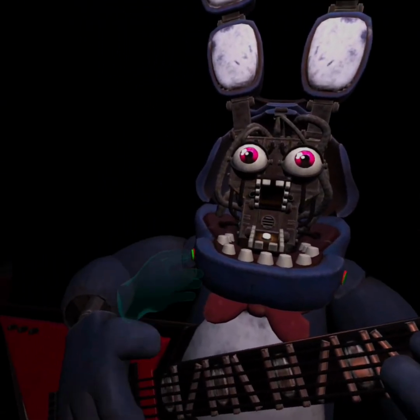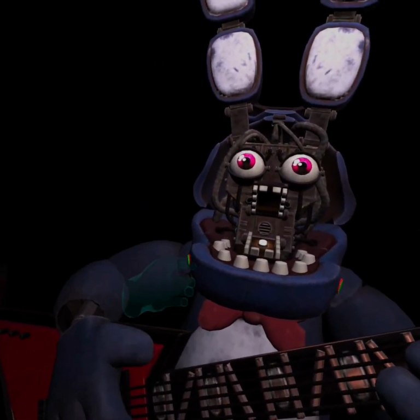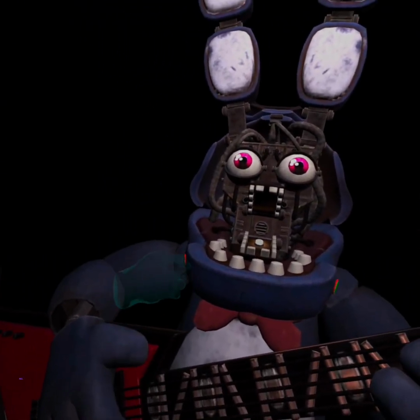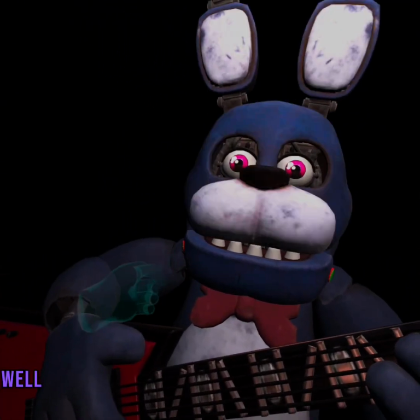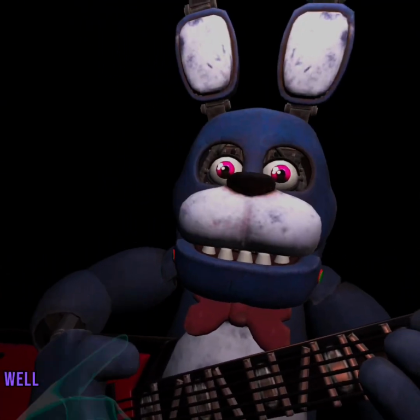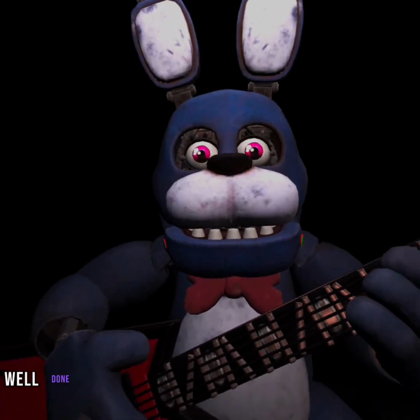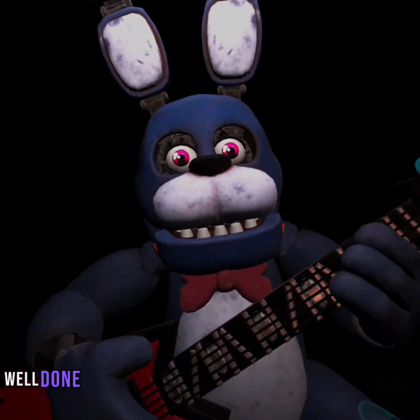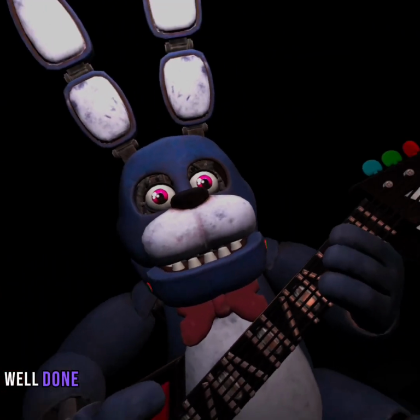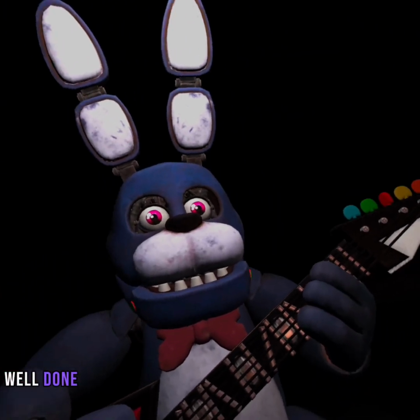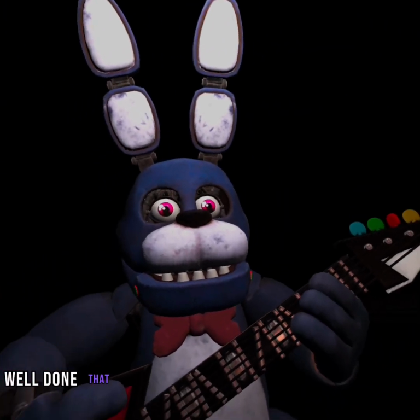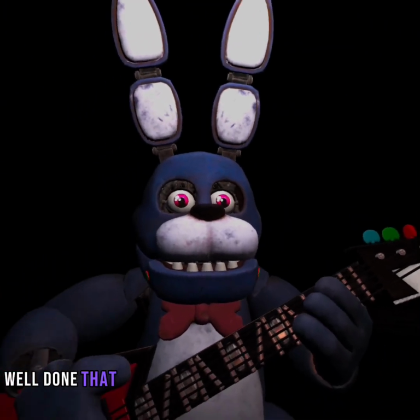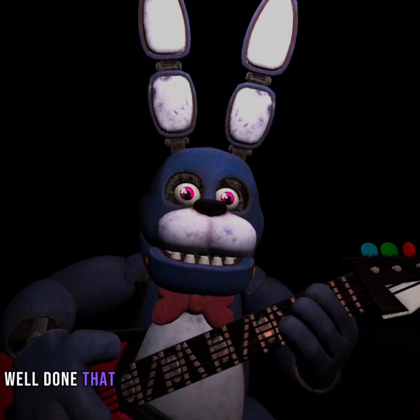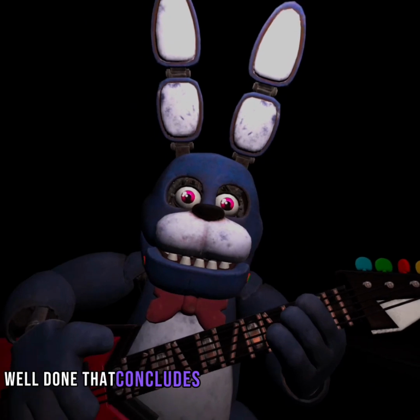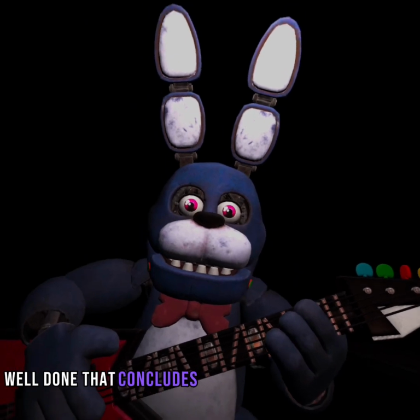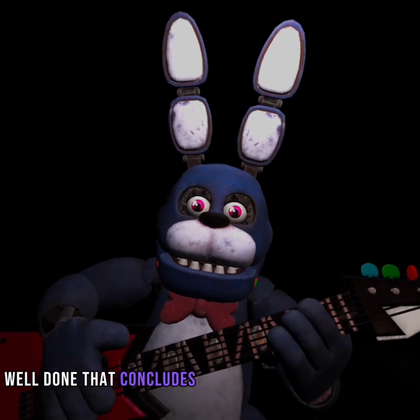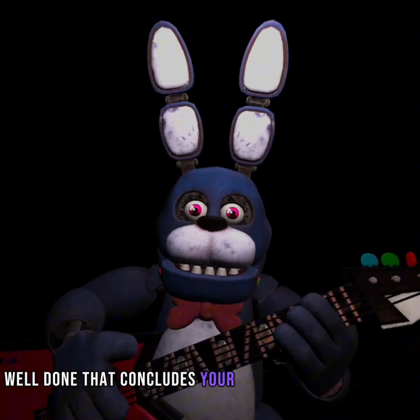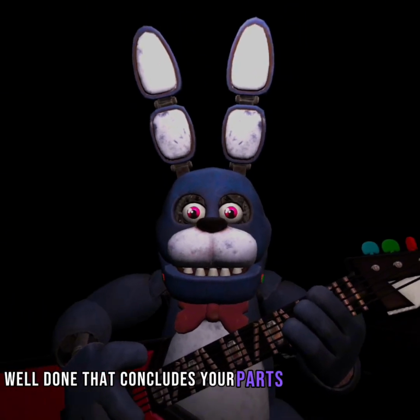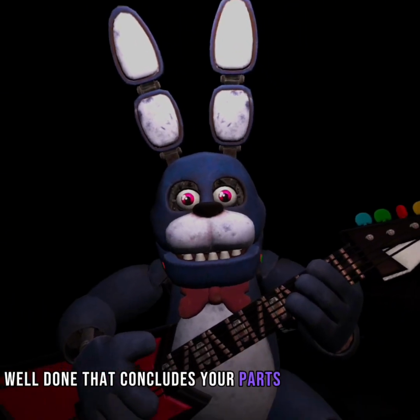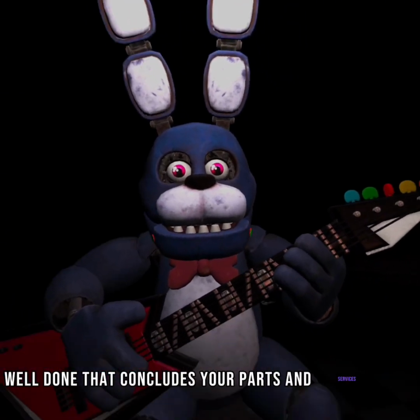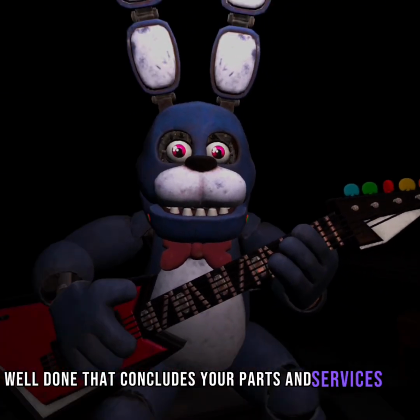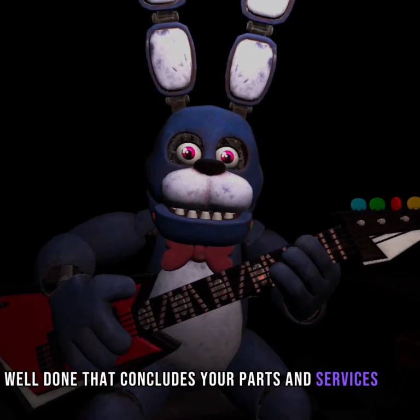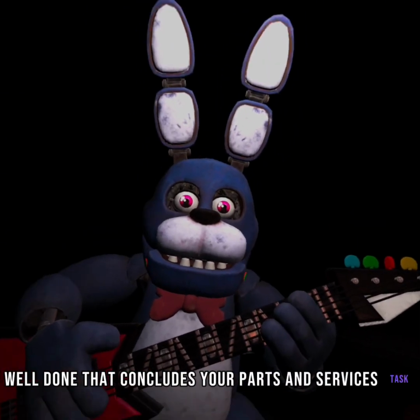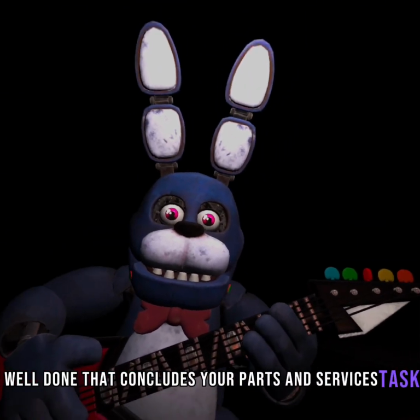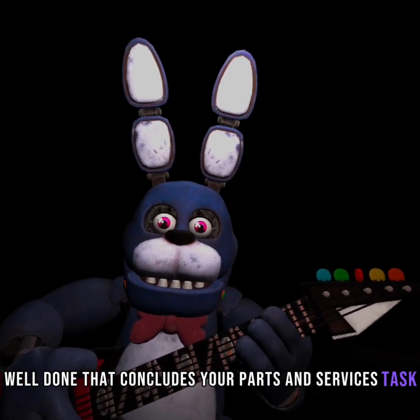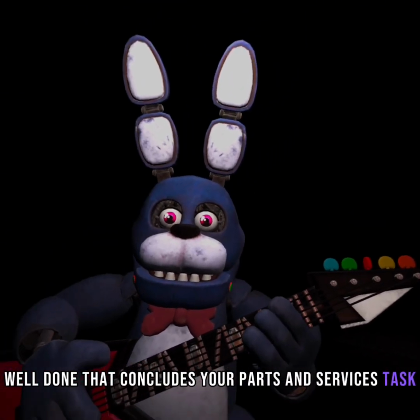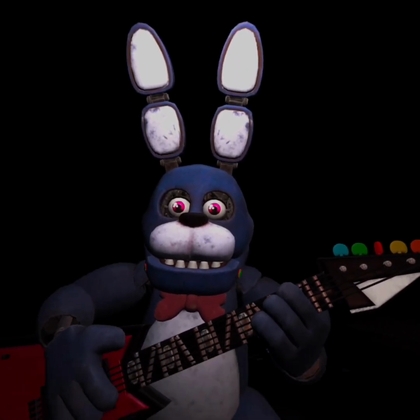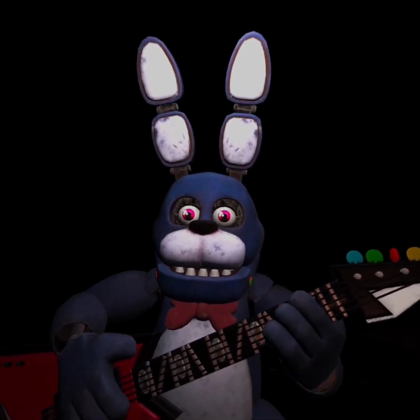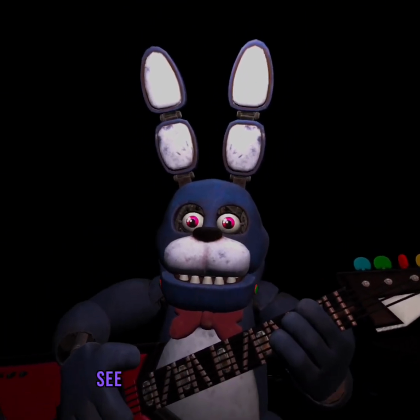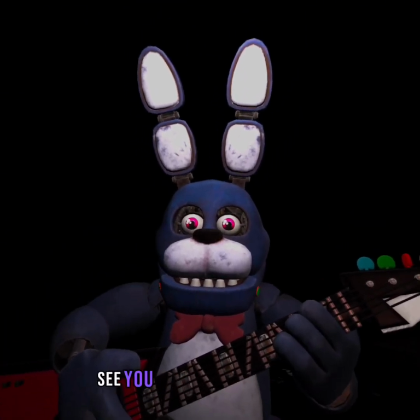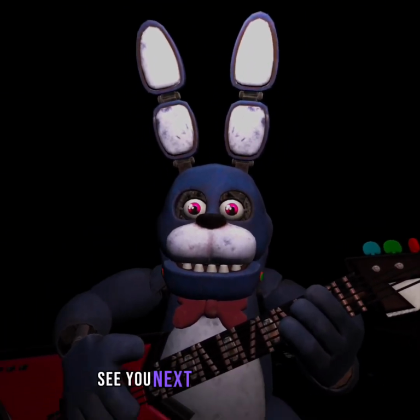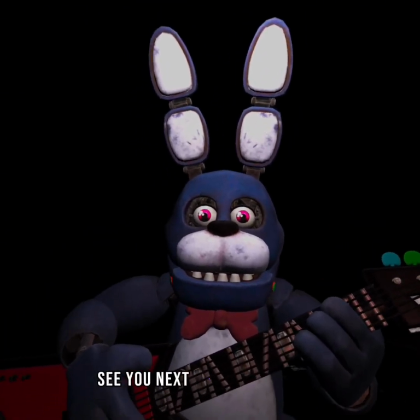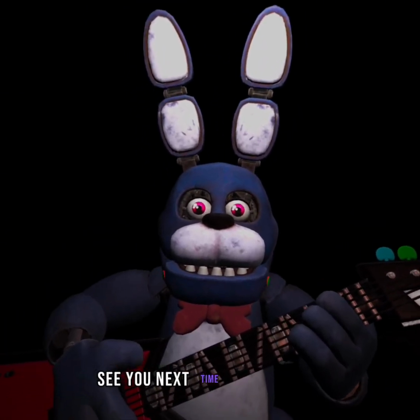Well done. That concludes your Parts and Services task. See you next time.